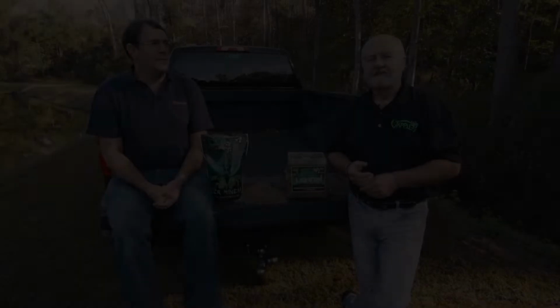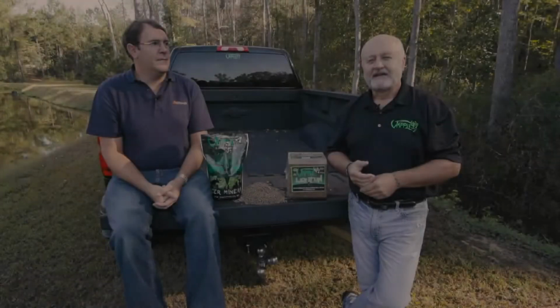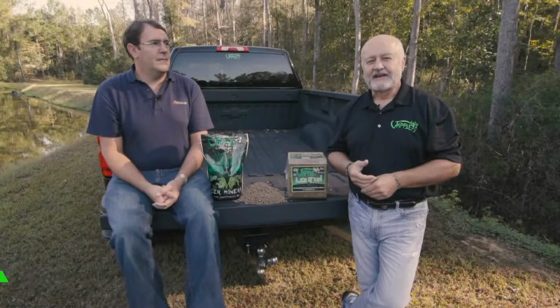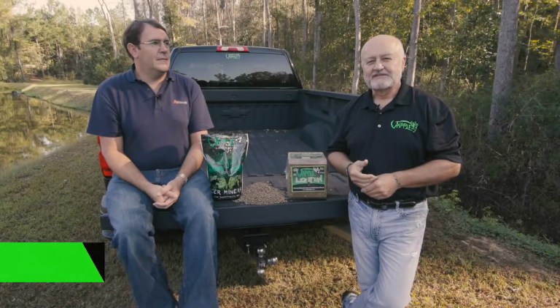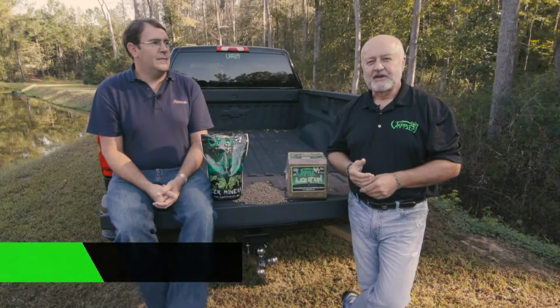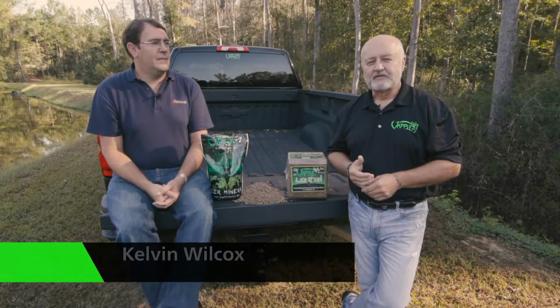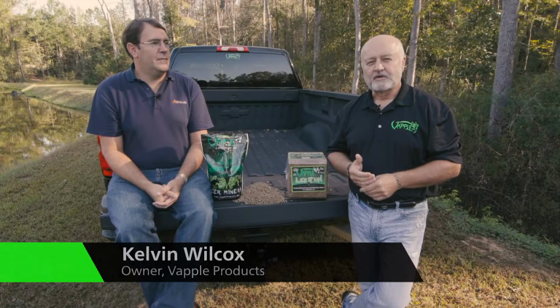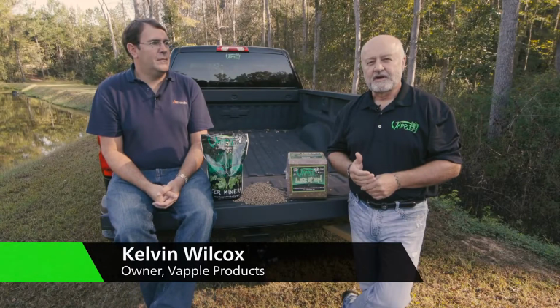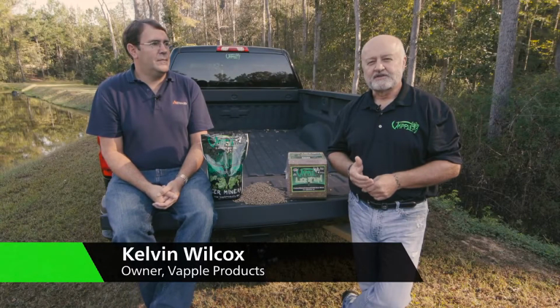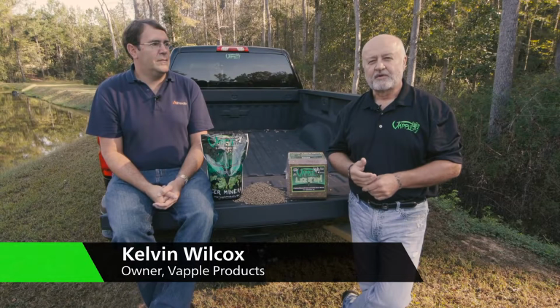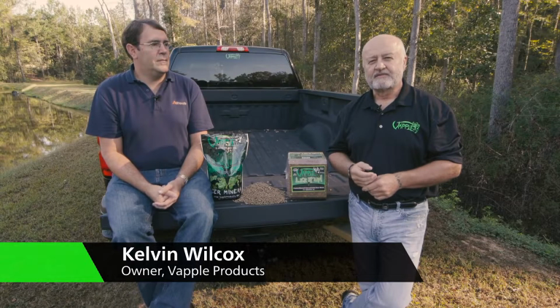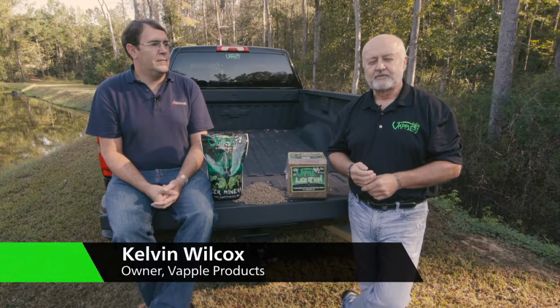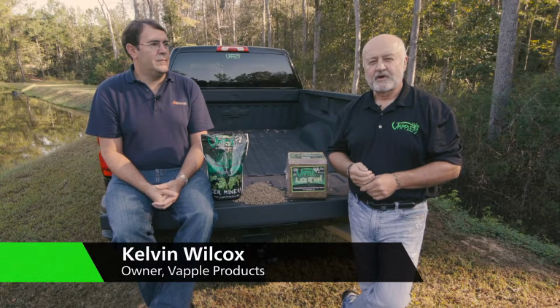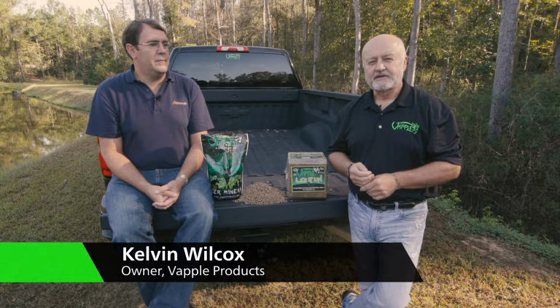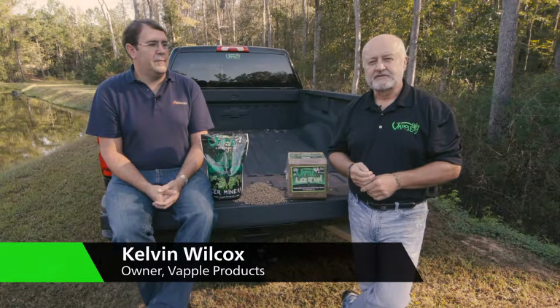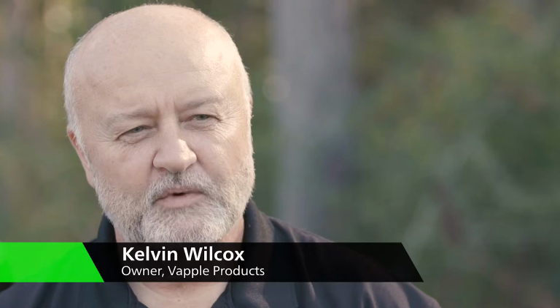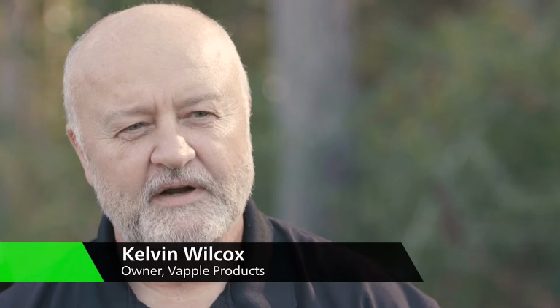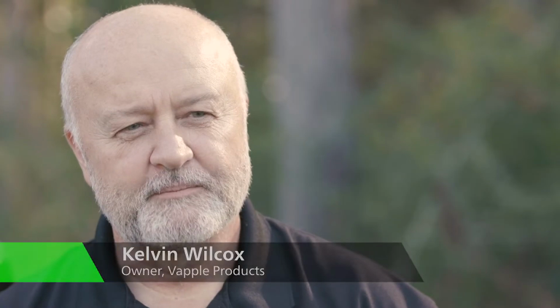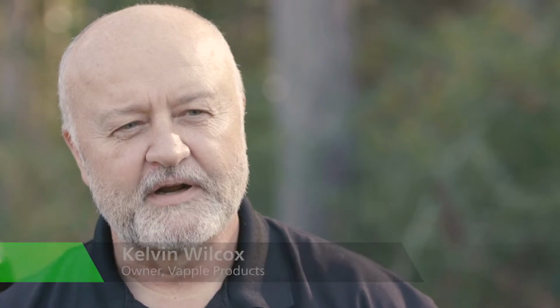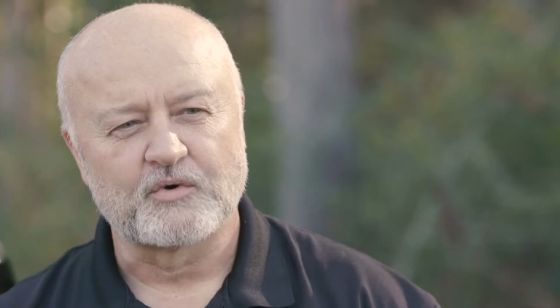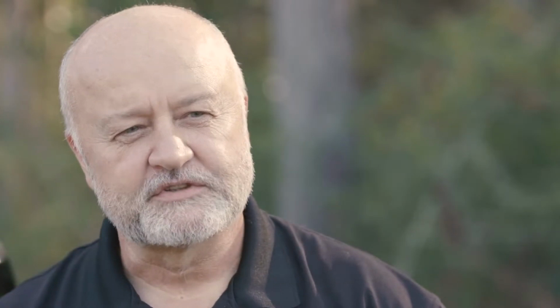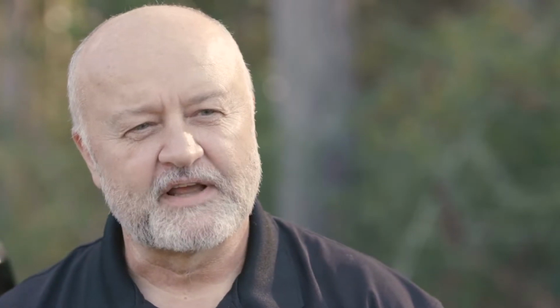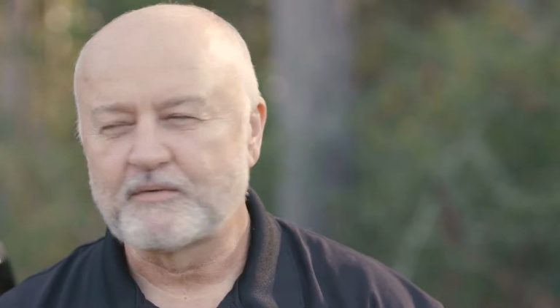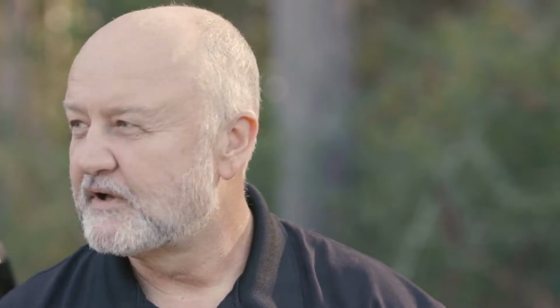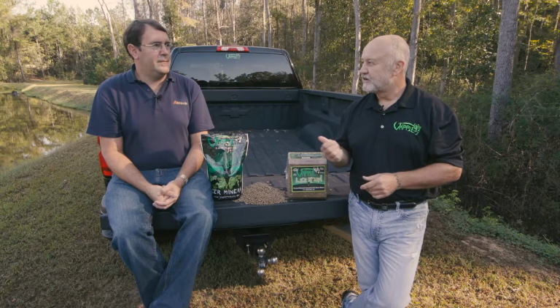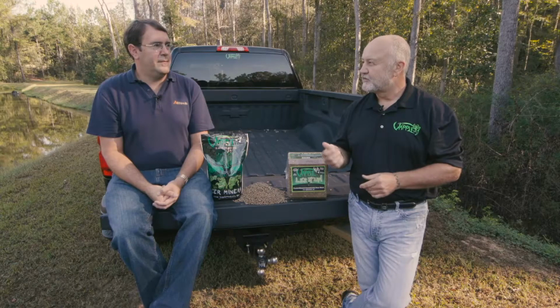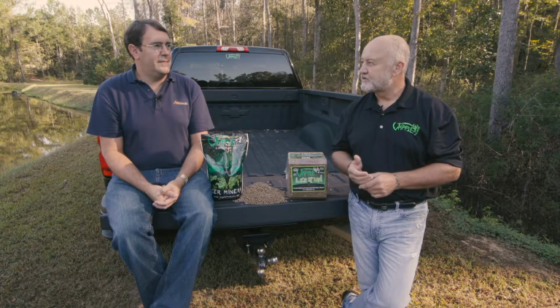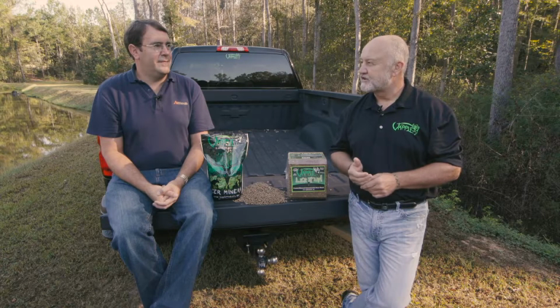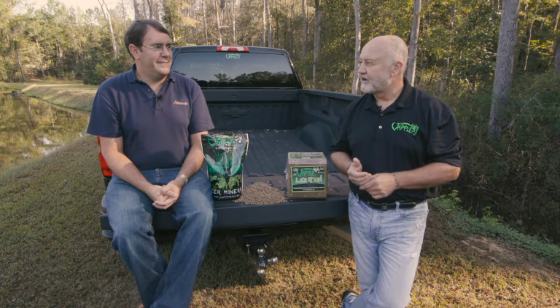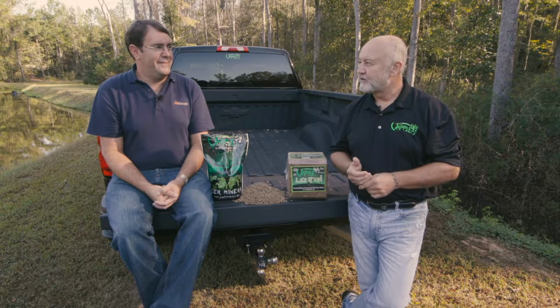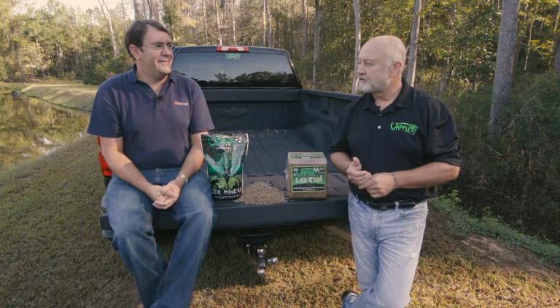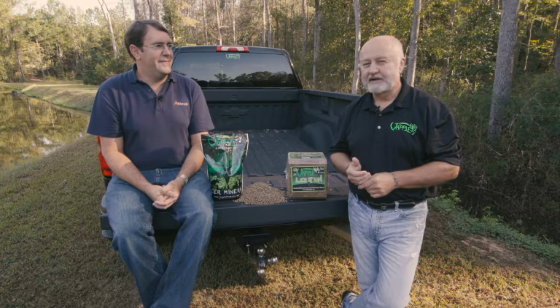Hey guys, I'm Kelvin Wilcox, the owner at VAPL Products. We're here in Perry, Georgia today with Dr. Roger Scoletti with Alltech.